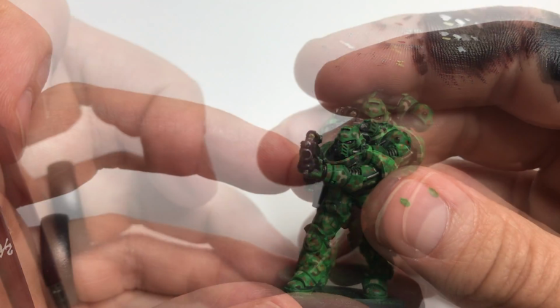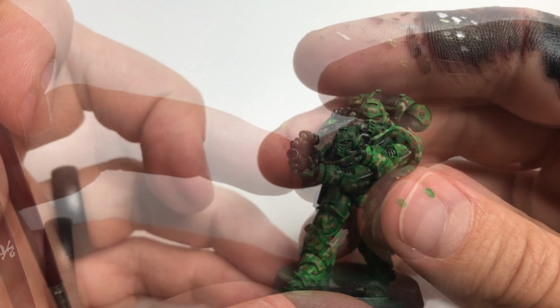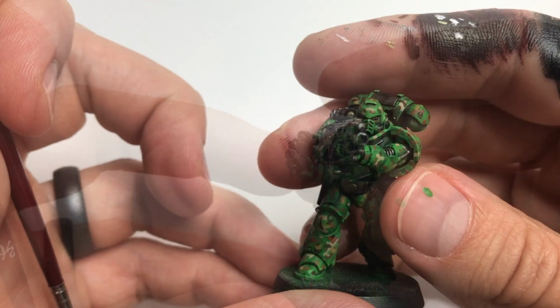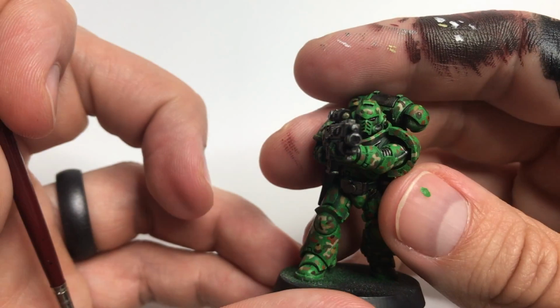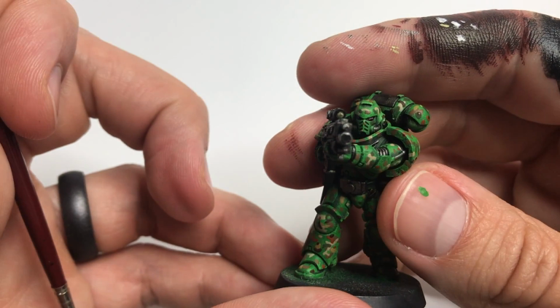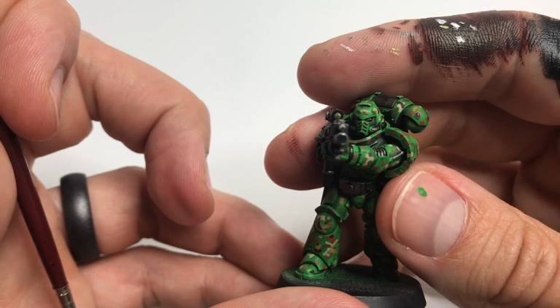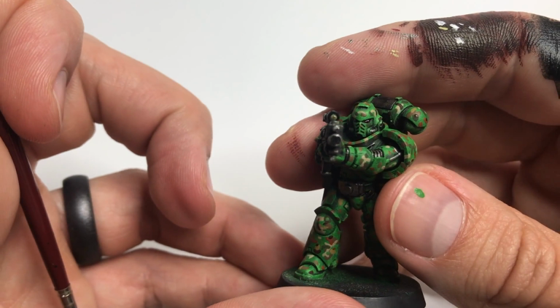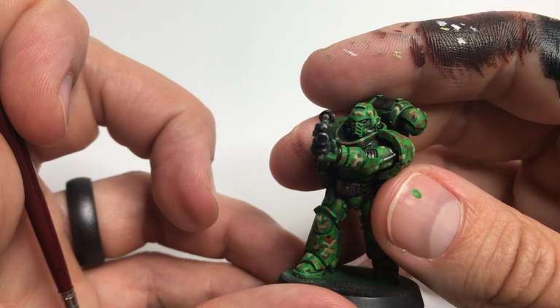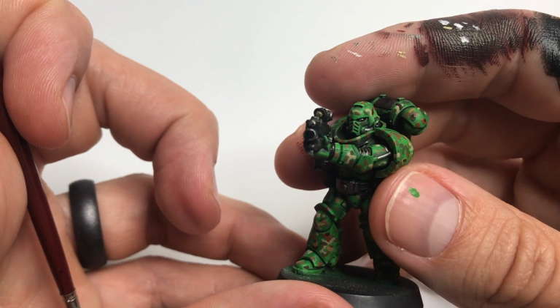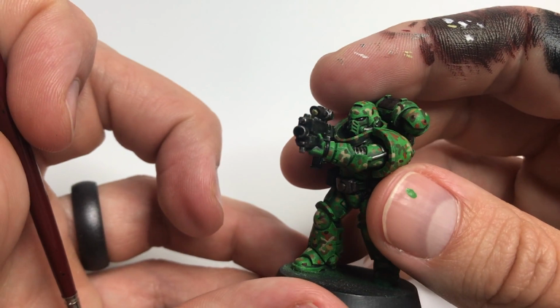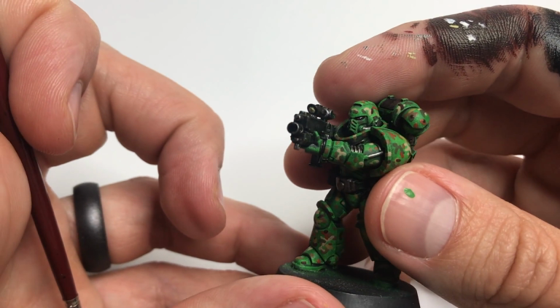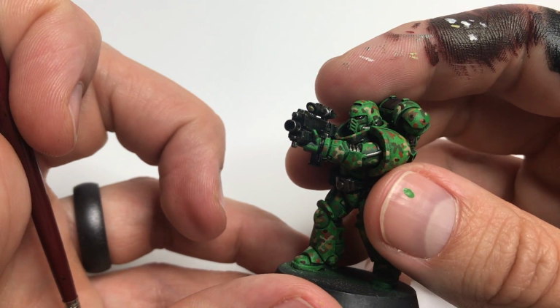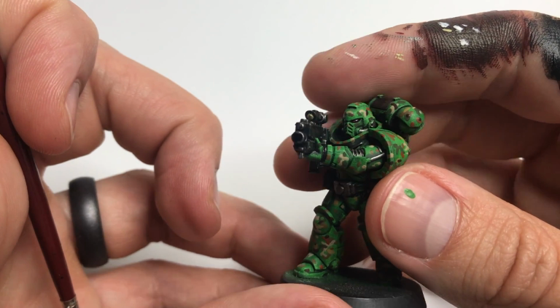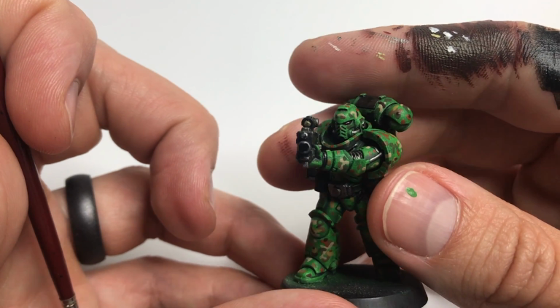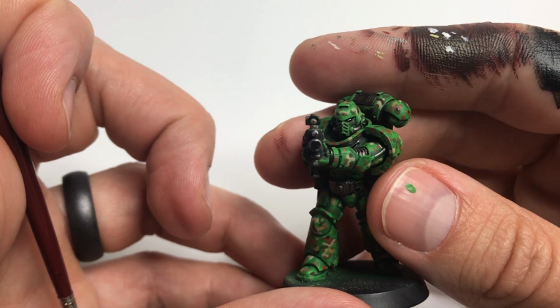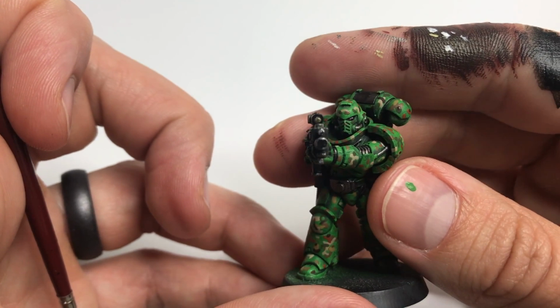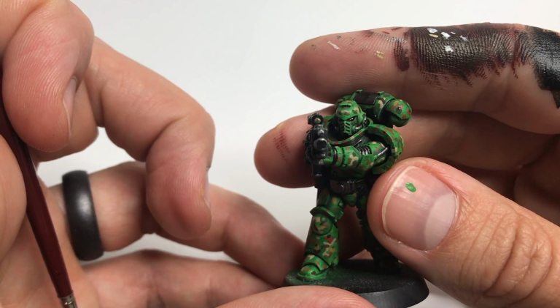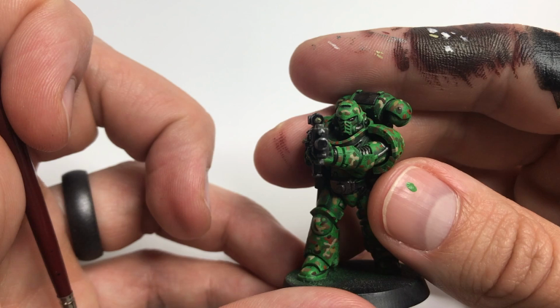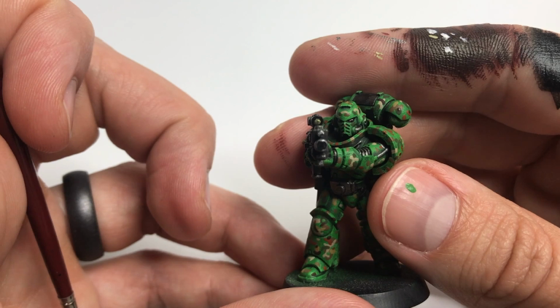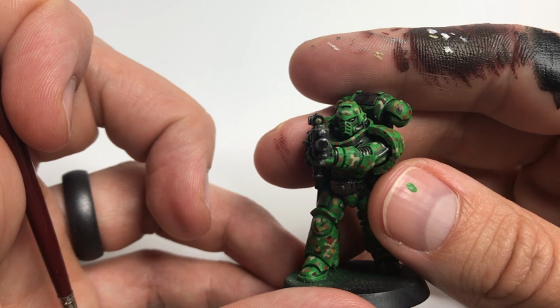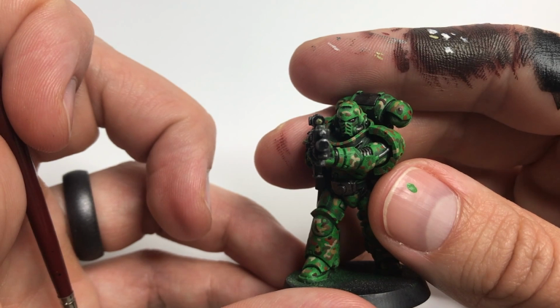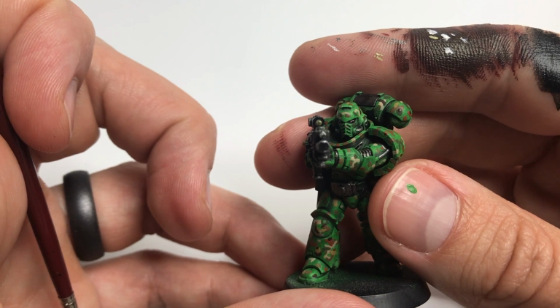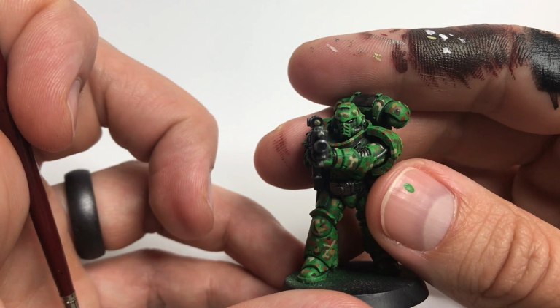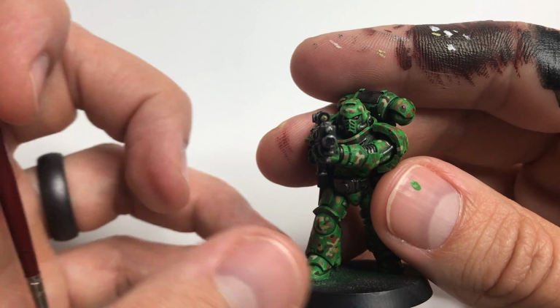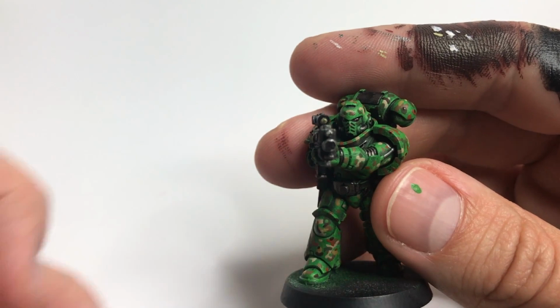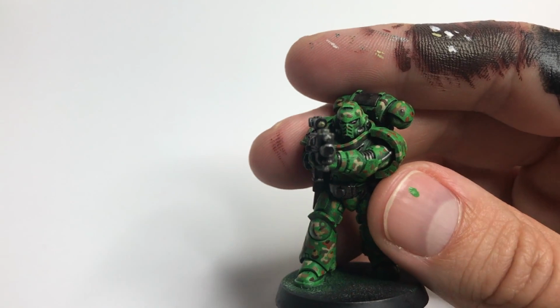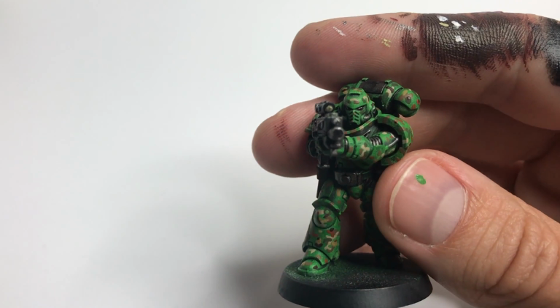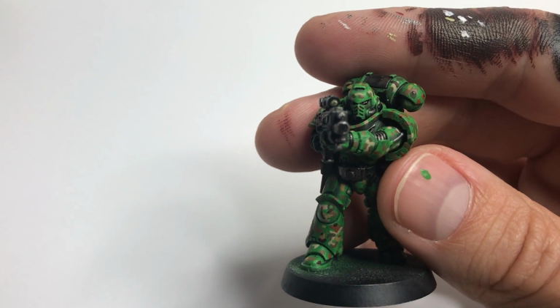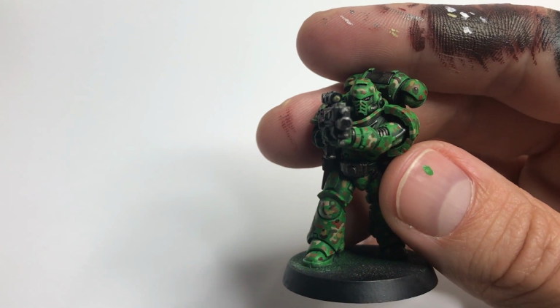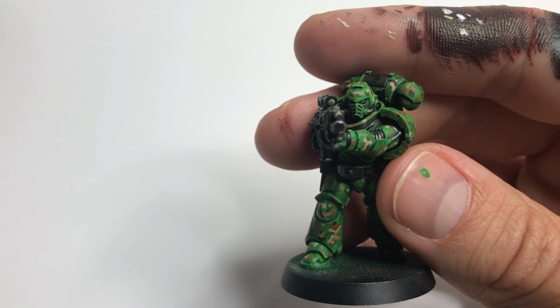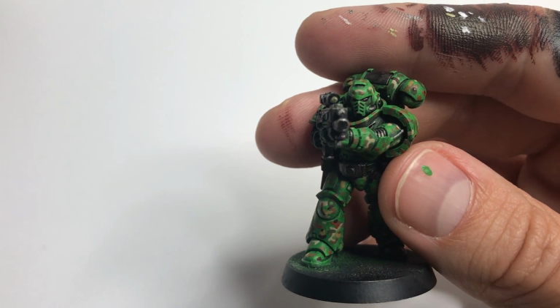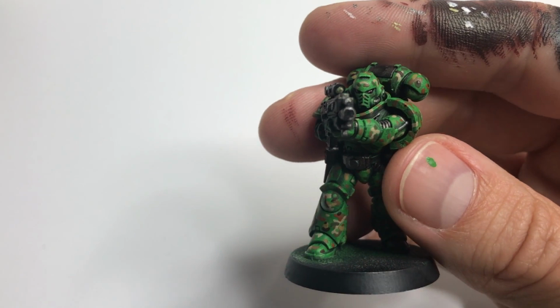And with that, that's all you really need to do. Just one small dot and it makes the whole lens stand out and it ends up looking great.